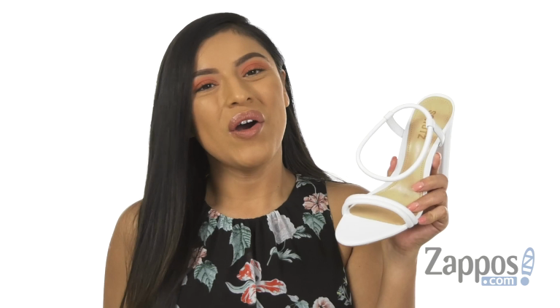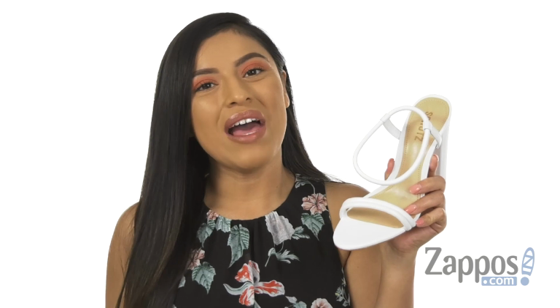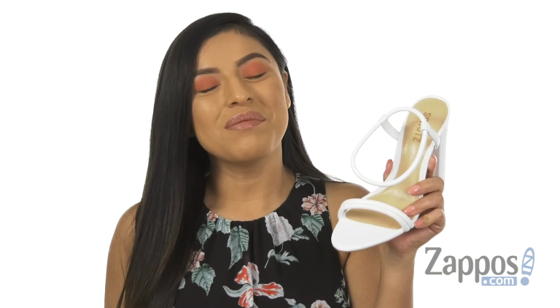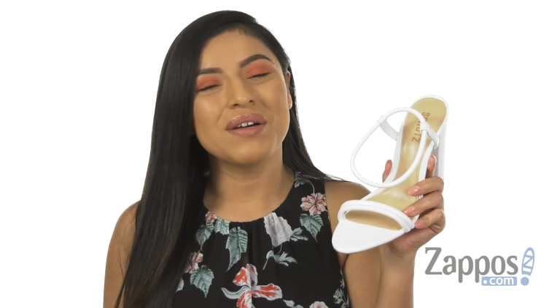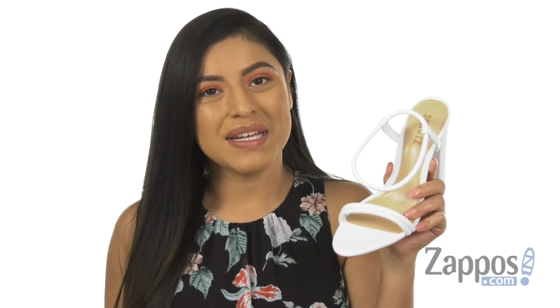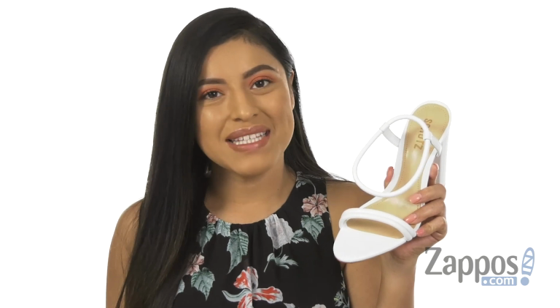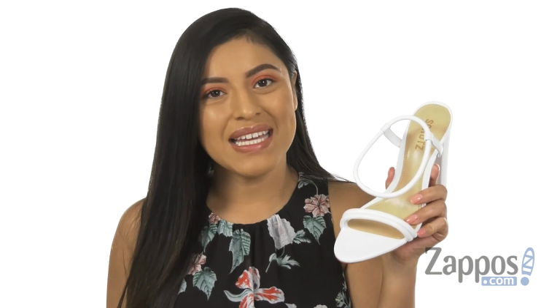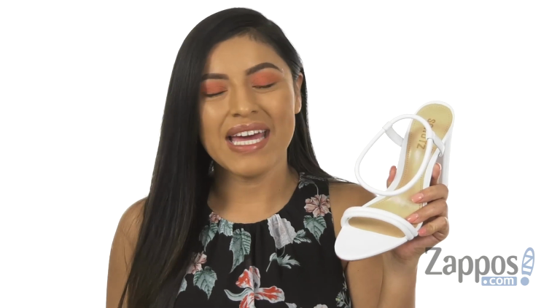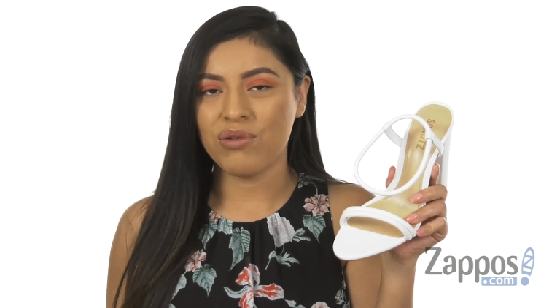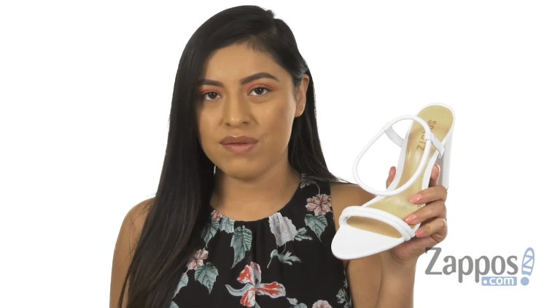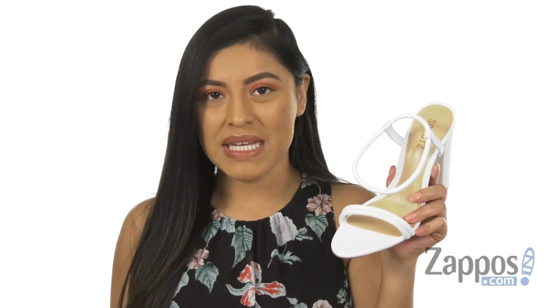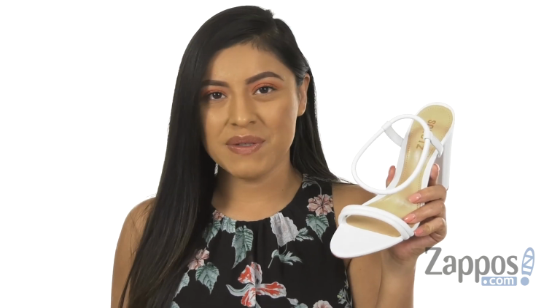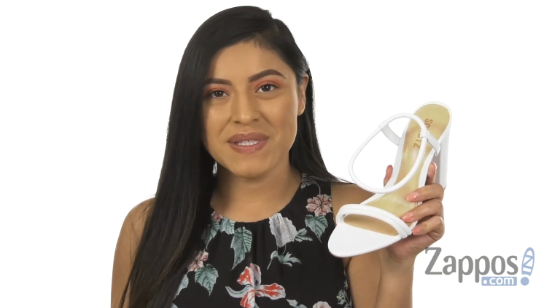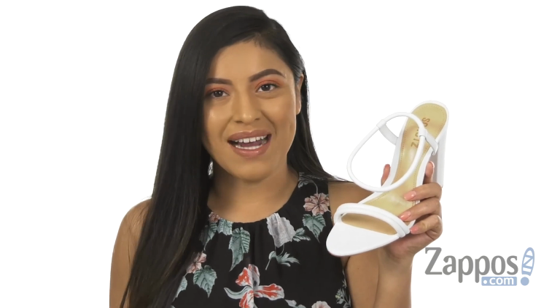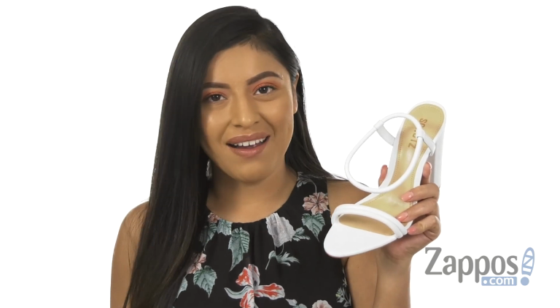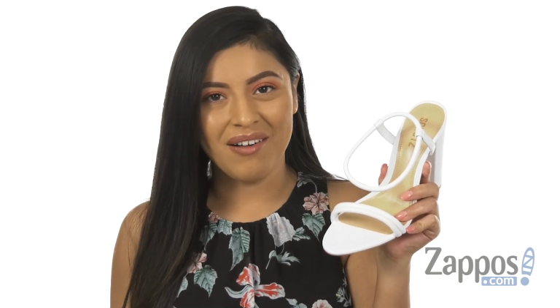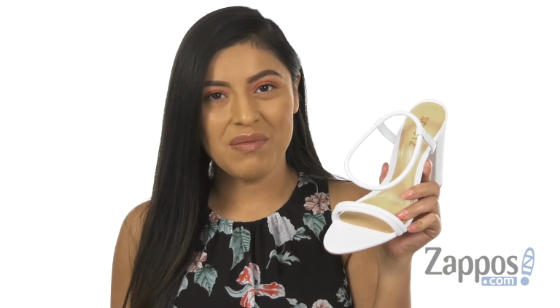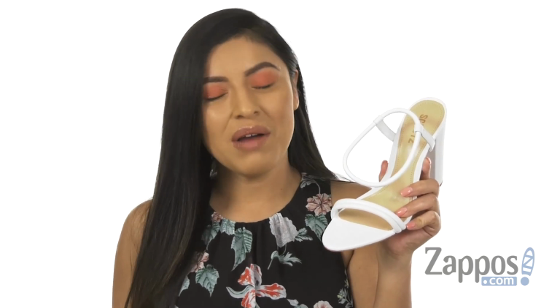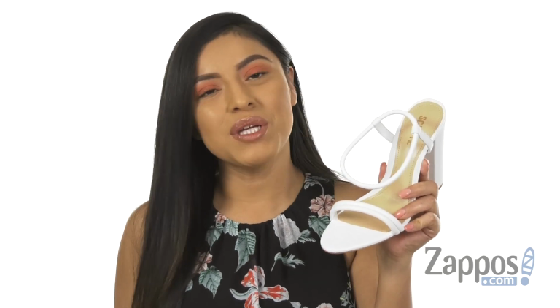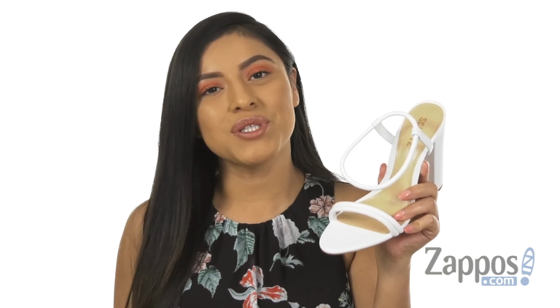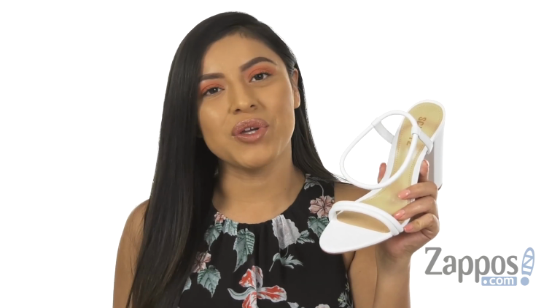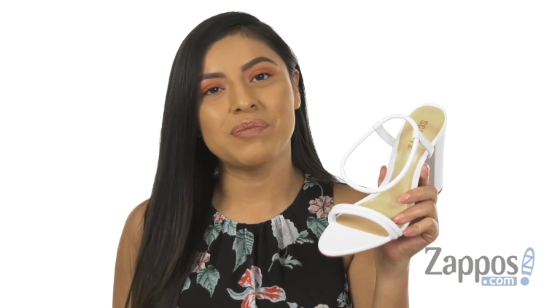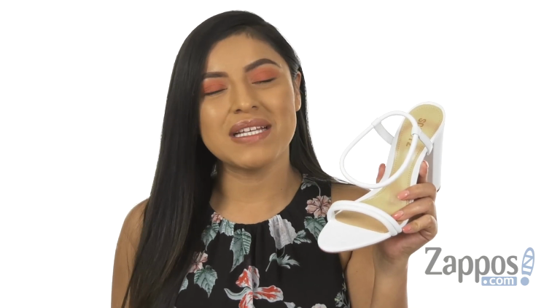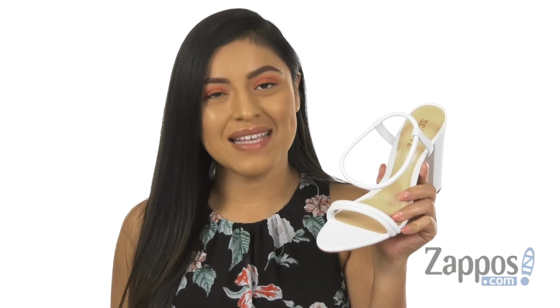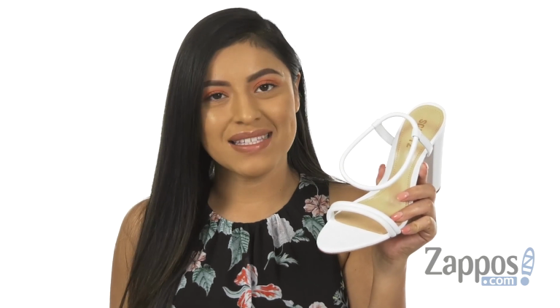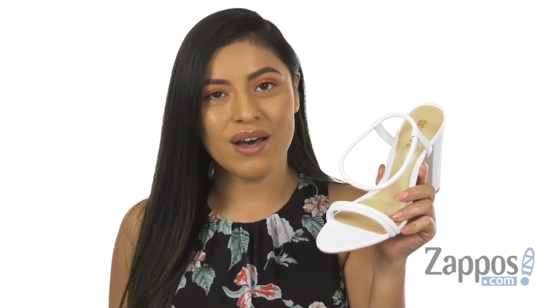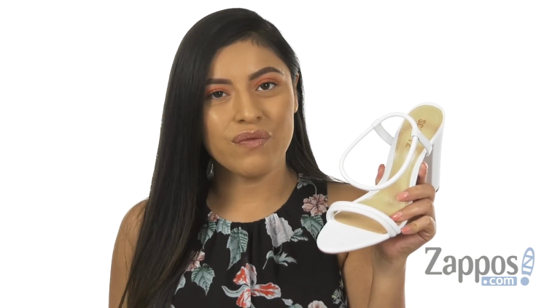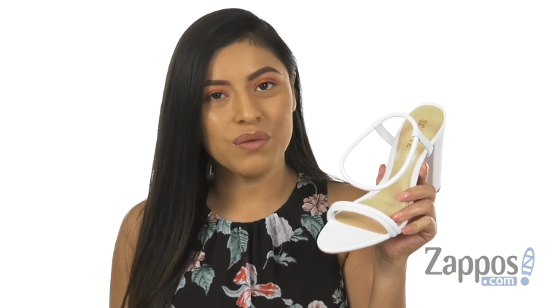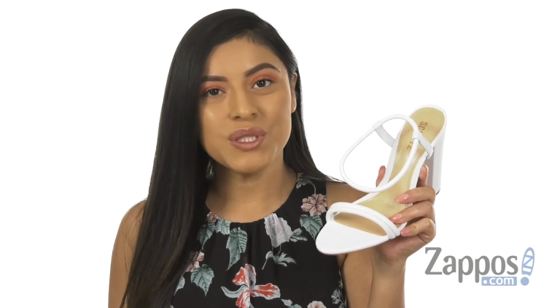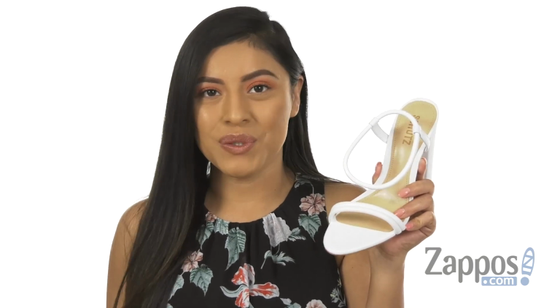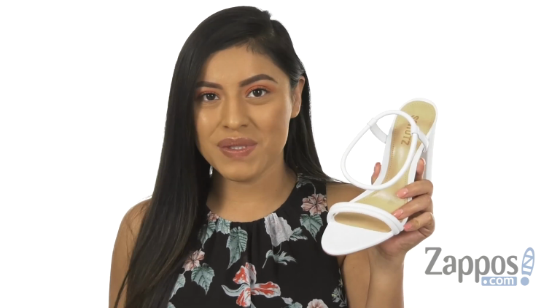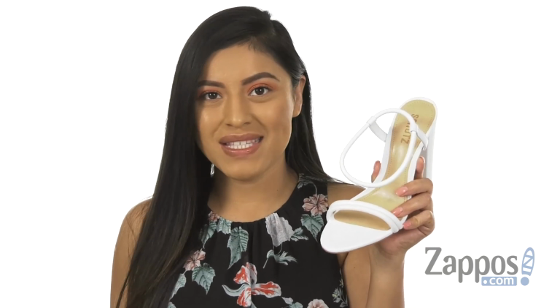Hola, my name is Nelly and I'm from Zappos.com. I'm here to show you the Princesa from Shoots.